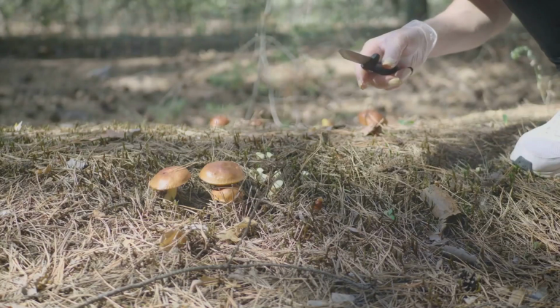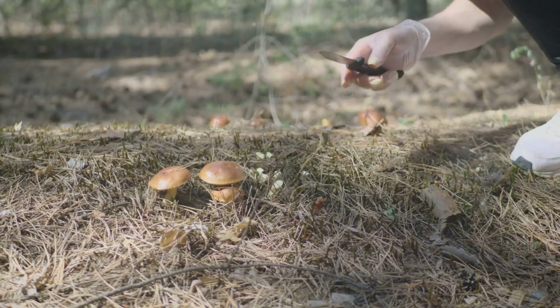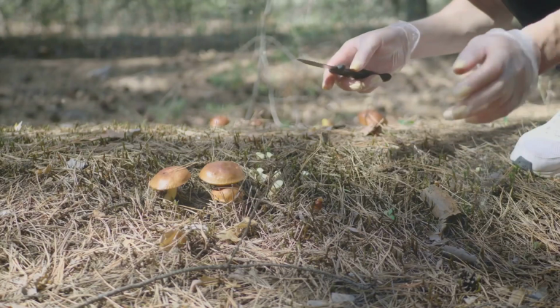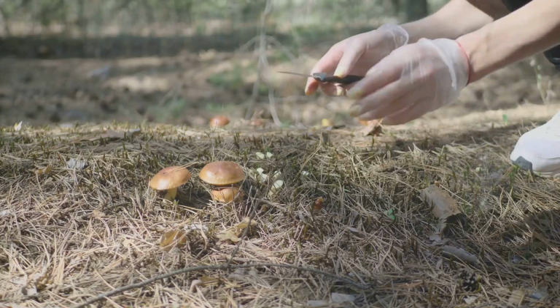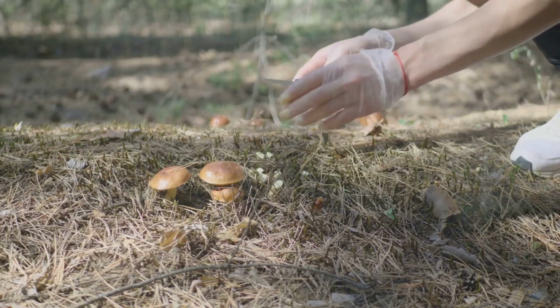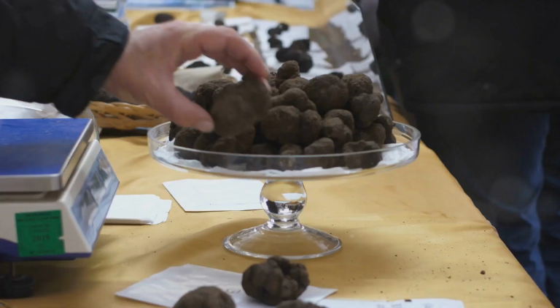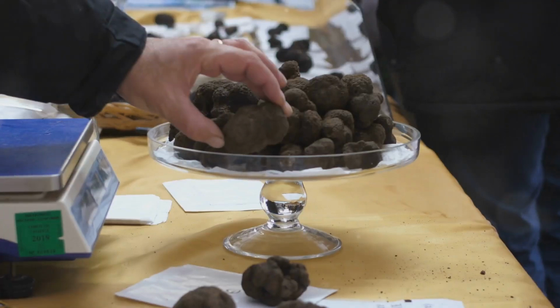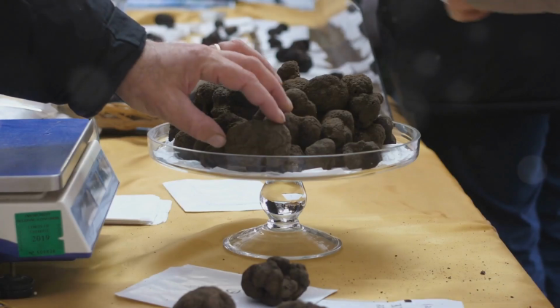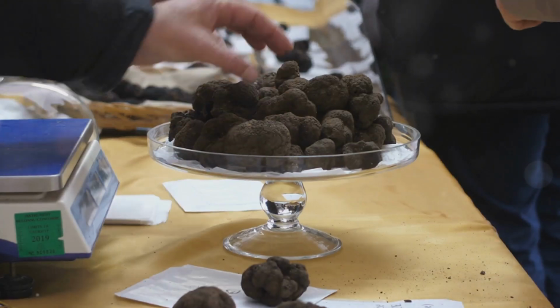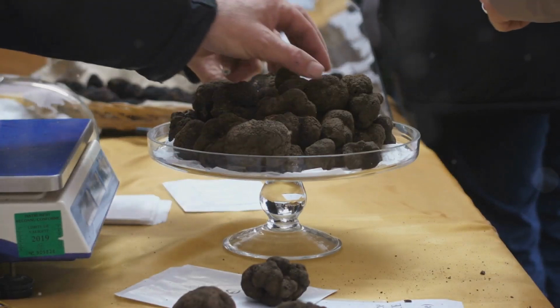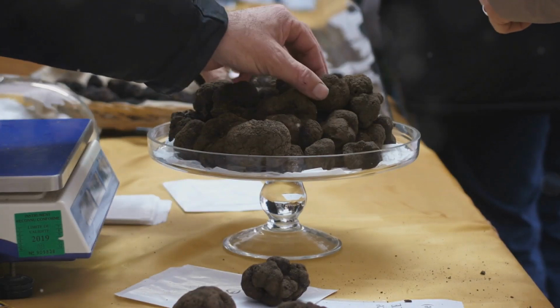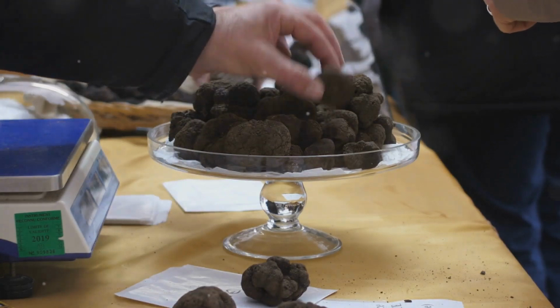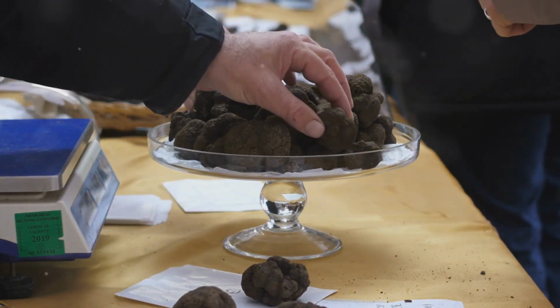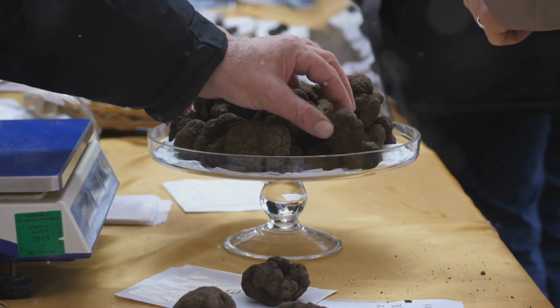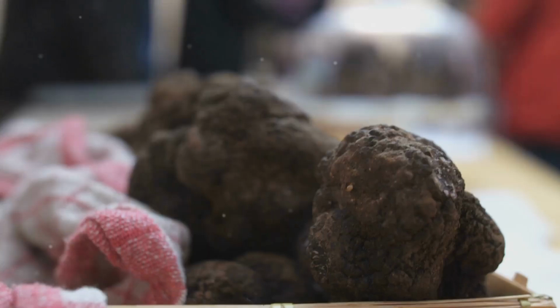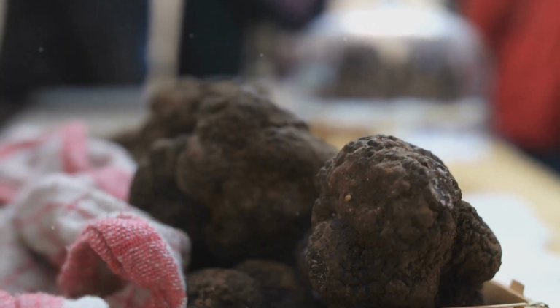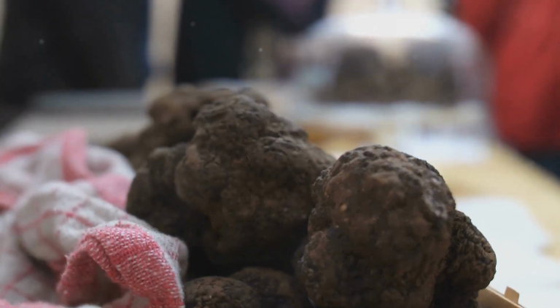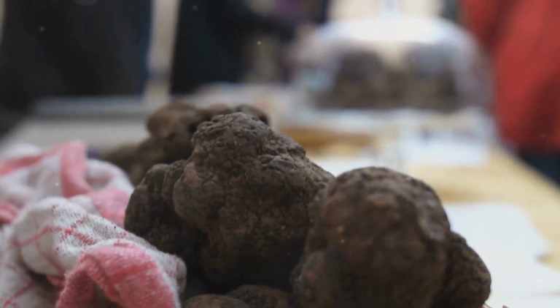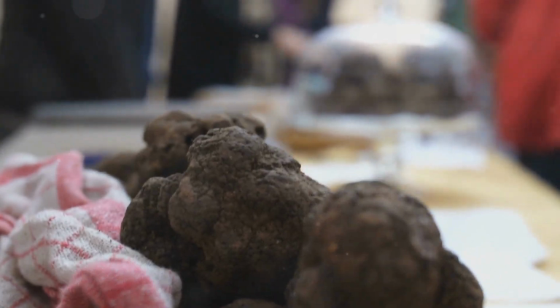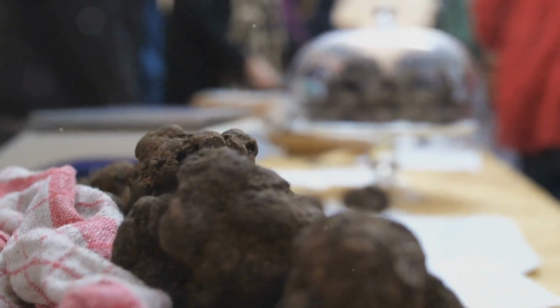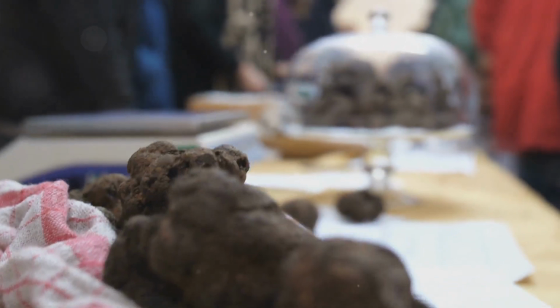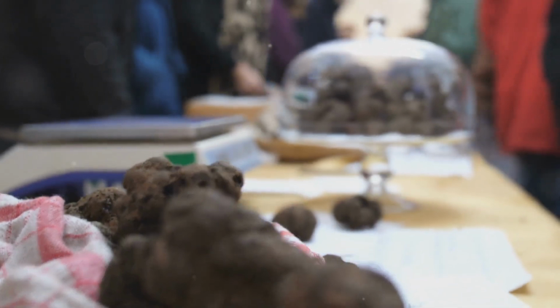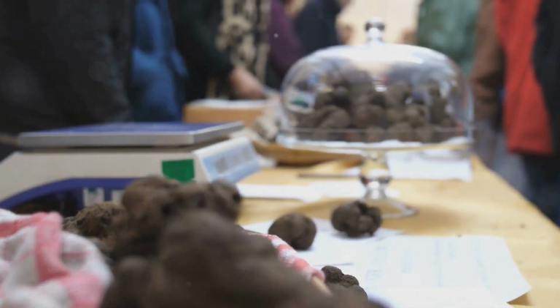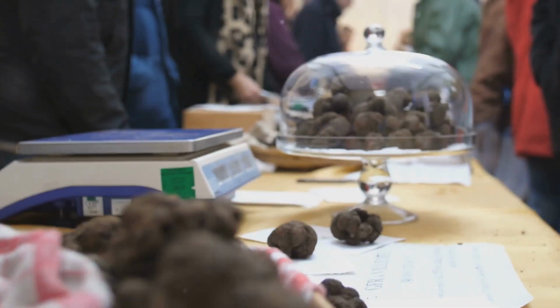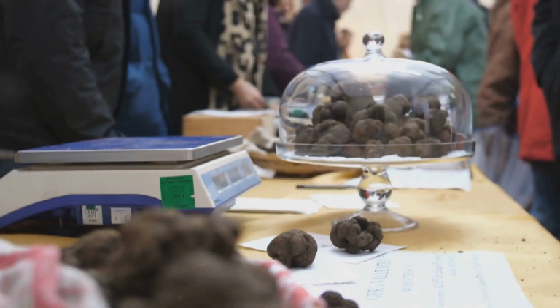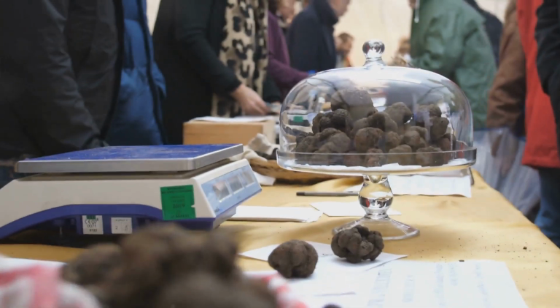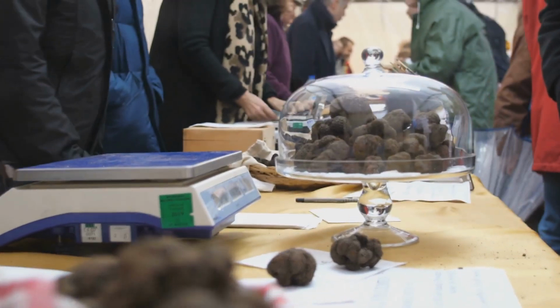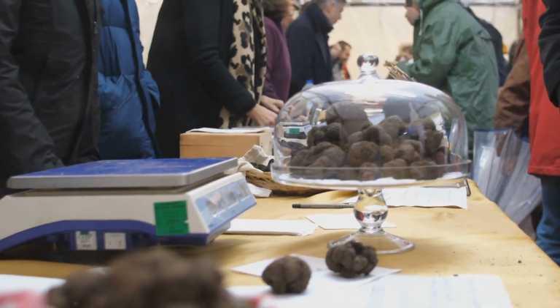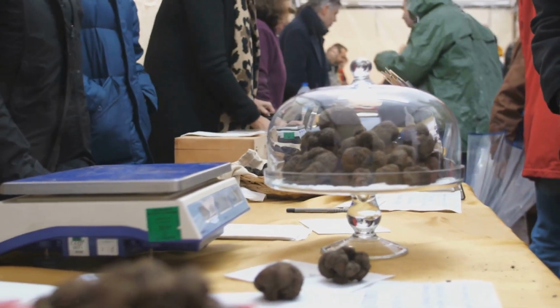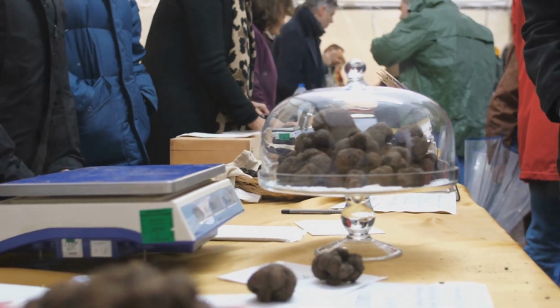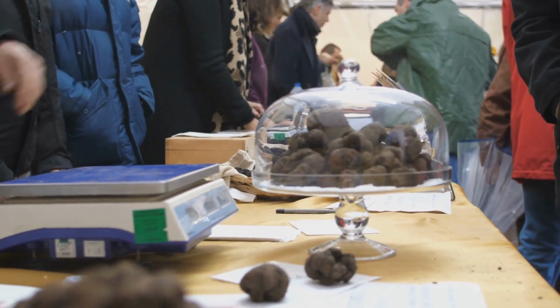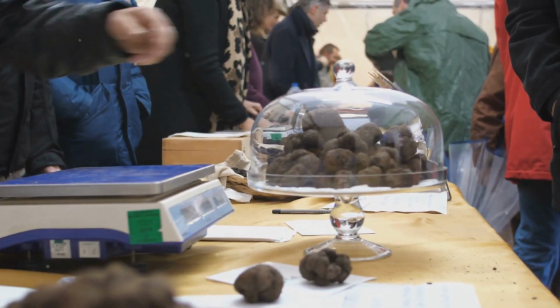How about some truffle hunting? Head to the forests of Istria, where you can join guided tours to hunt for this gourmet delicacy.